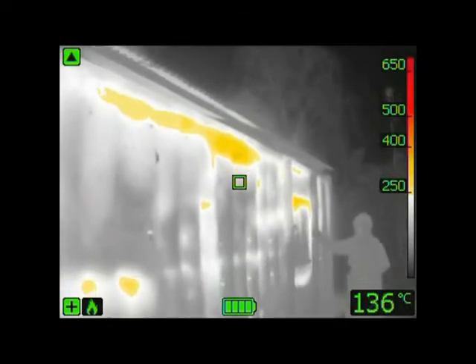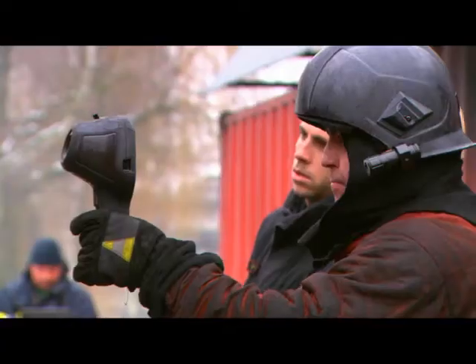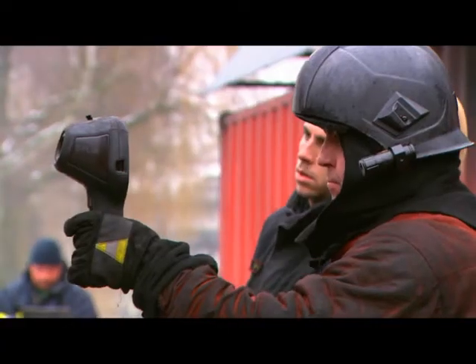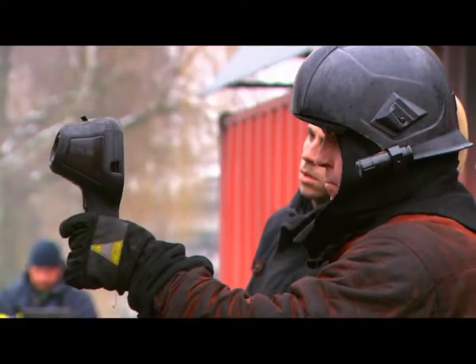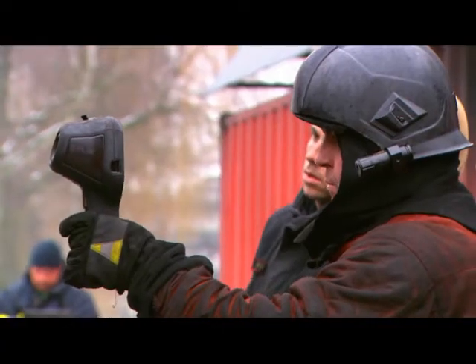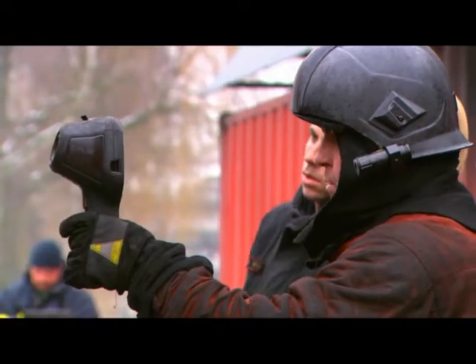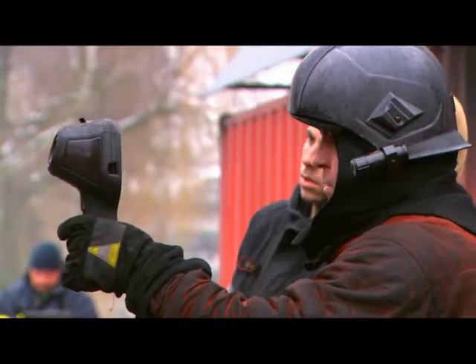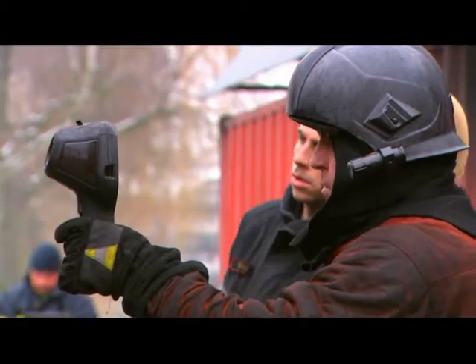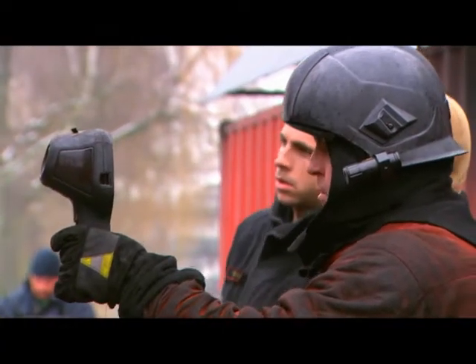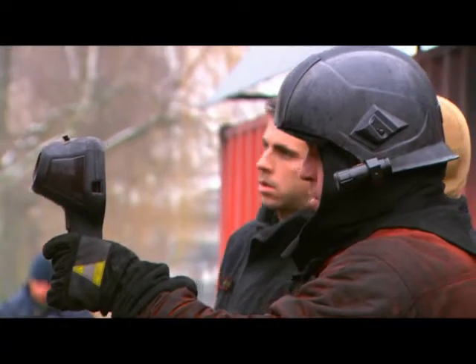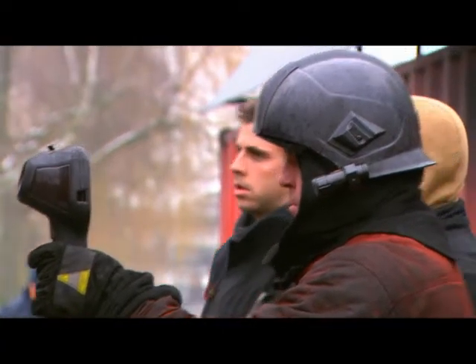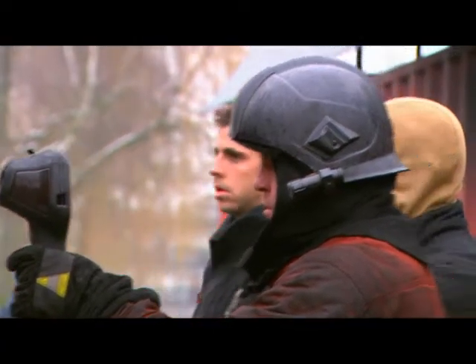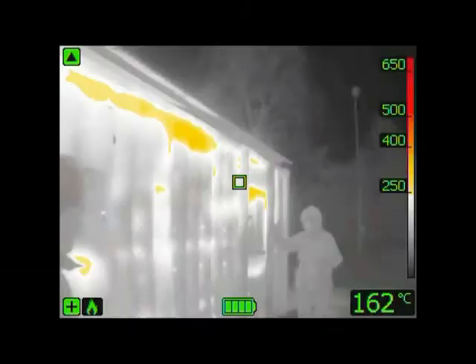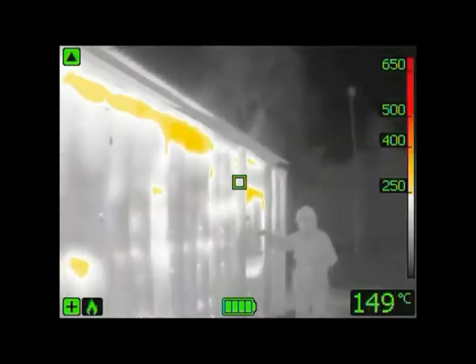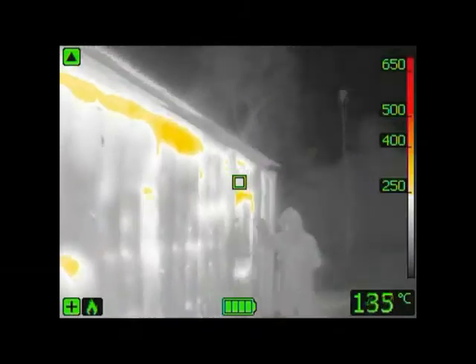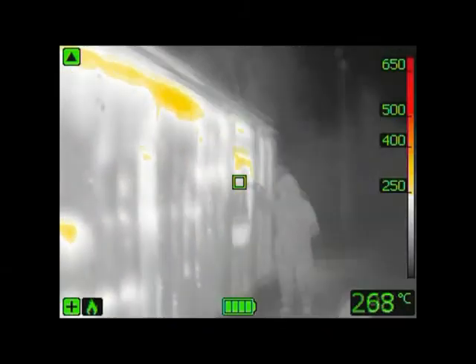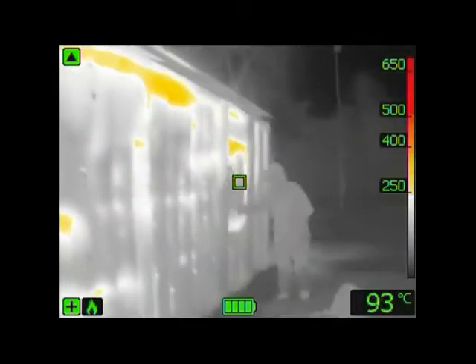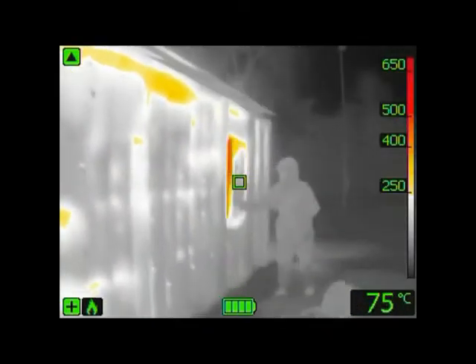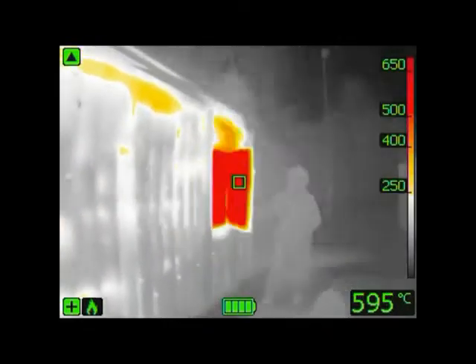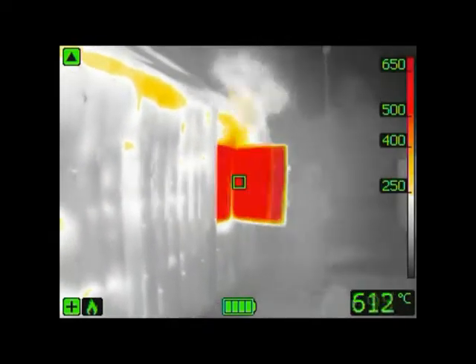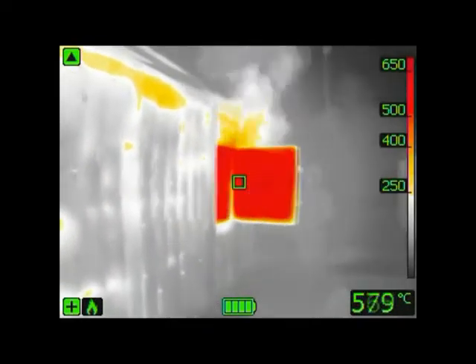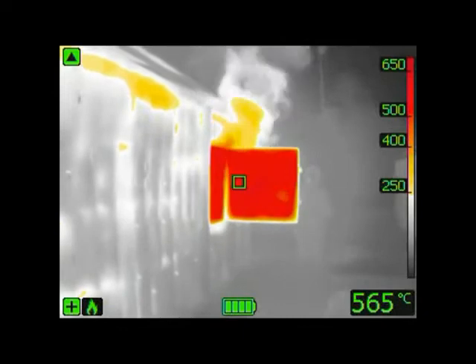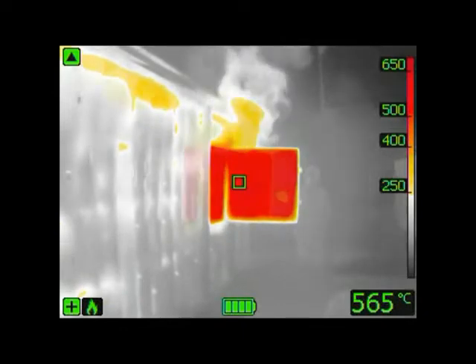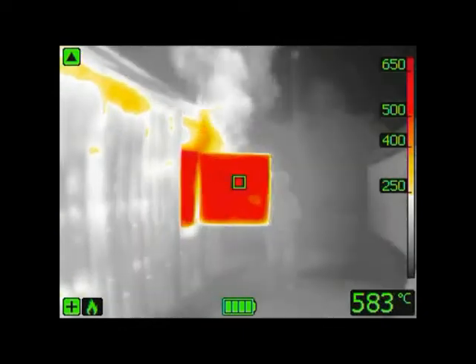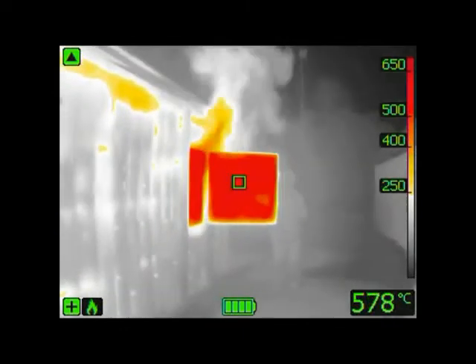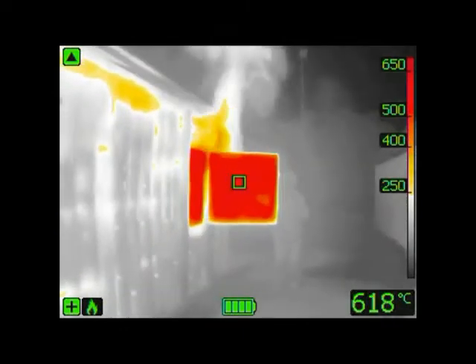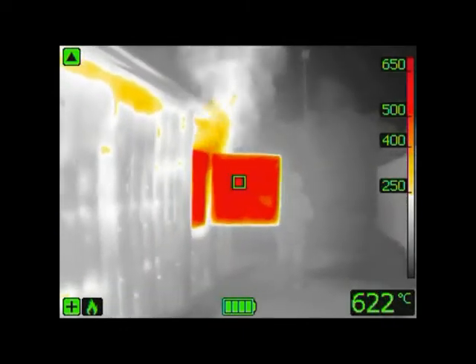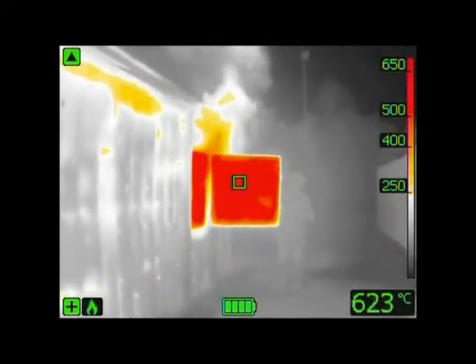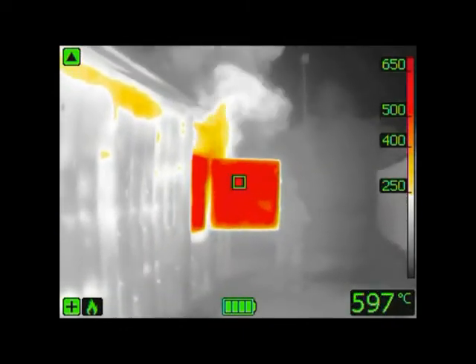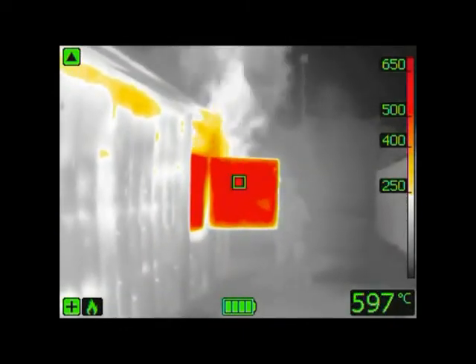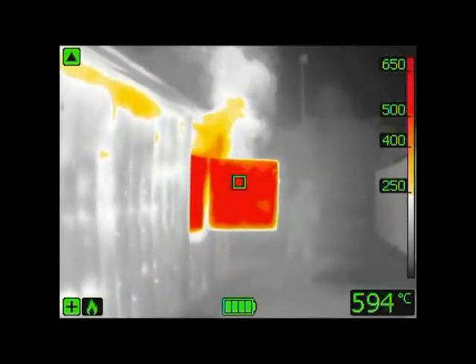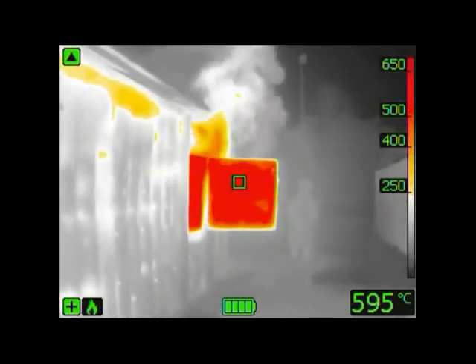Thanks to its ability to measure temperatures, the K-Series can give firefighters an indication if there is a danger for backdrafts.